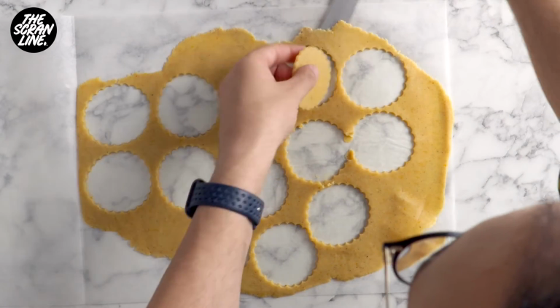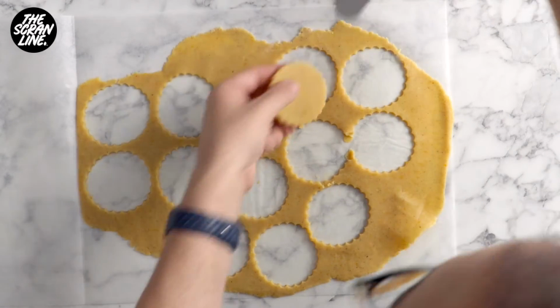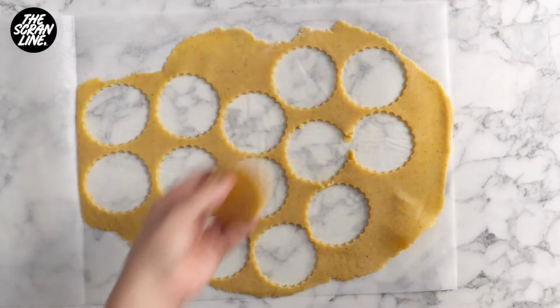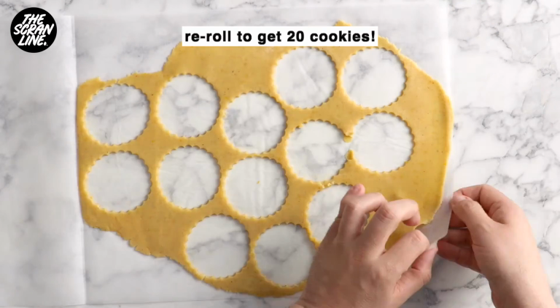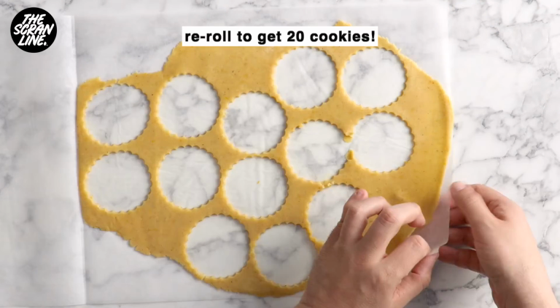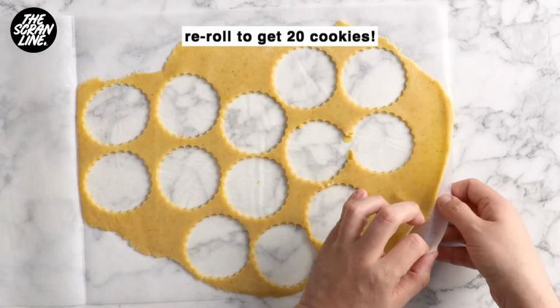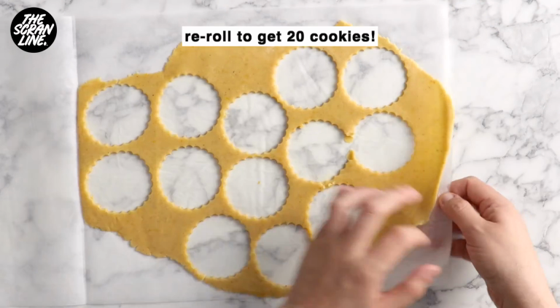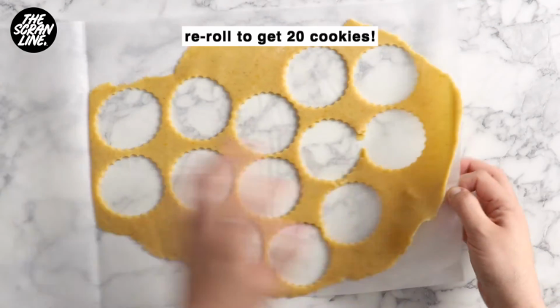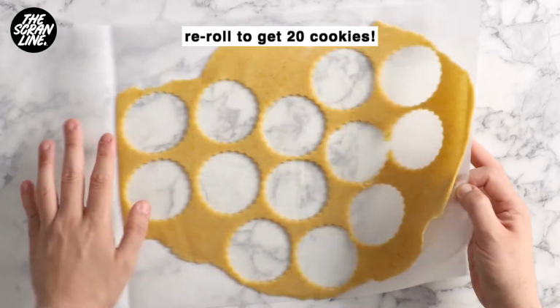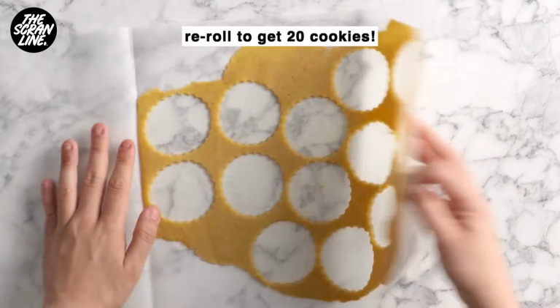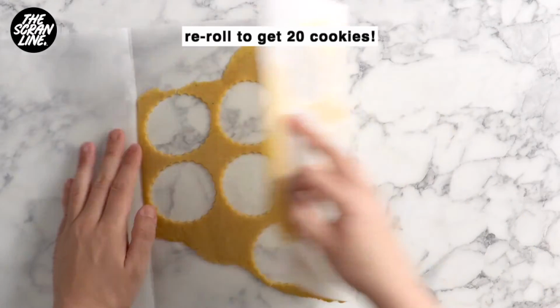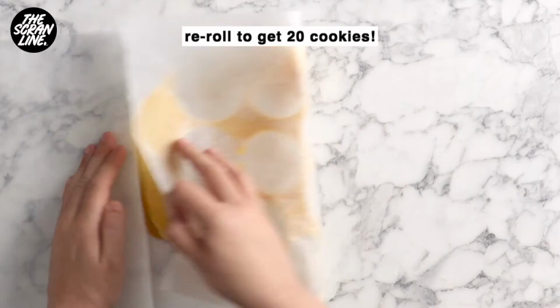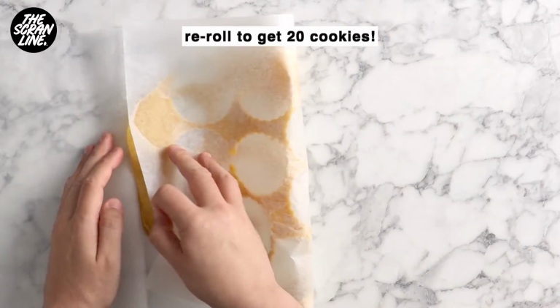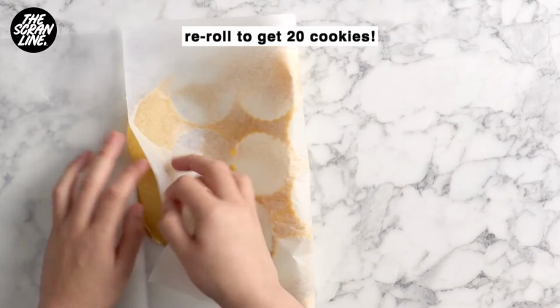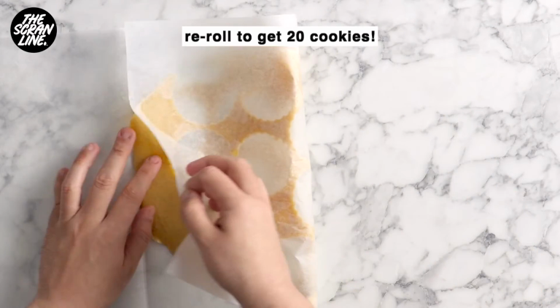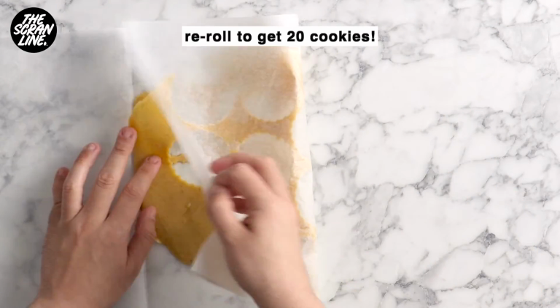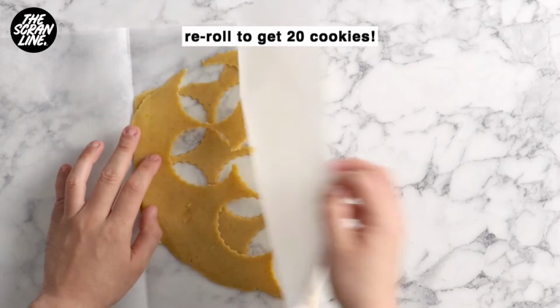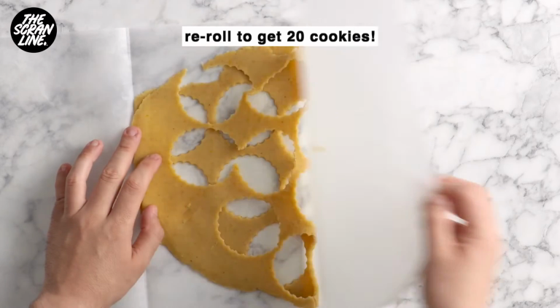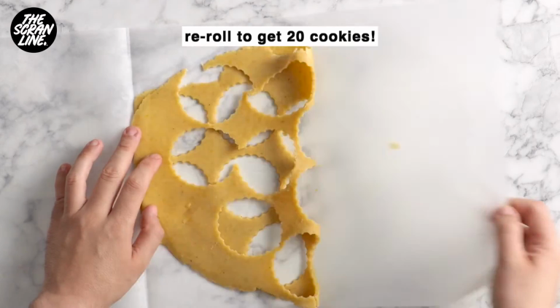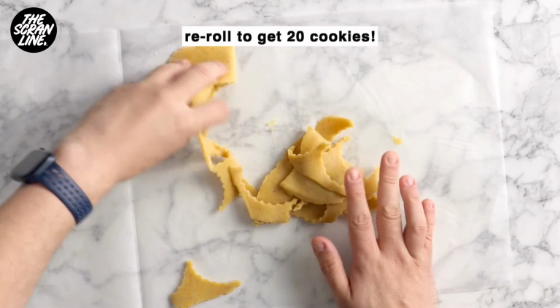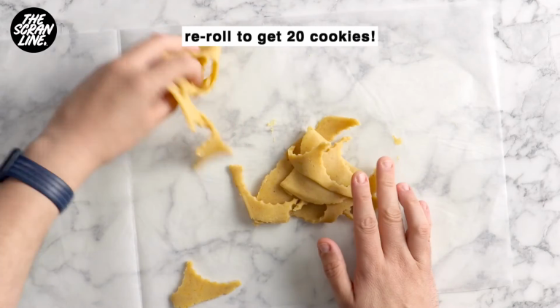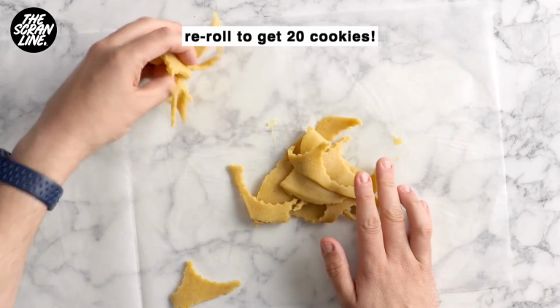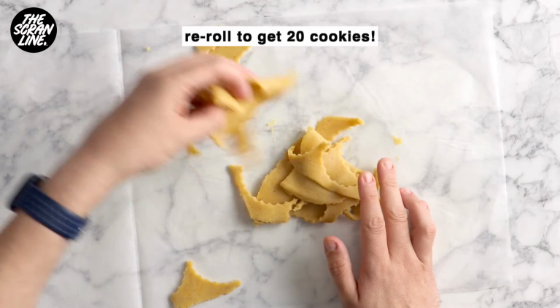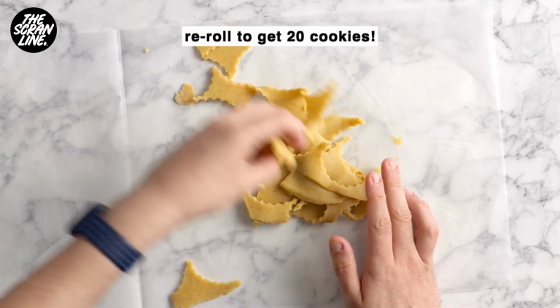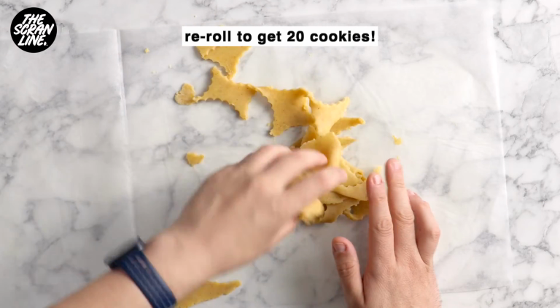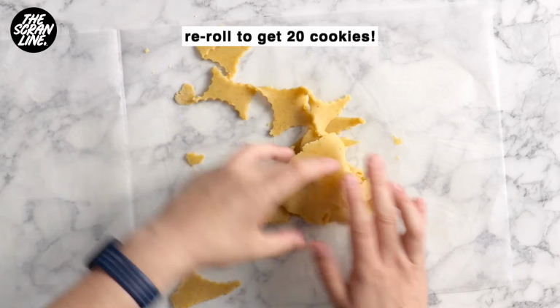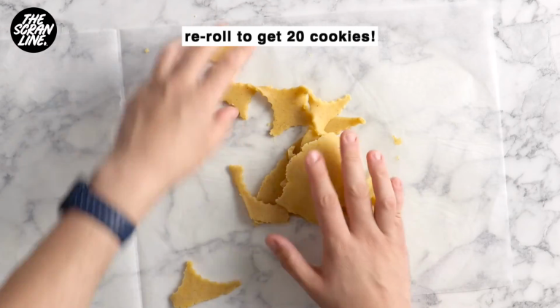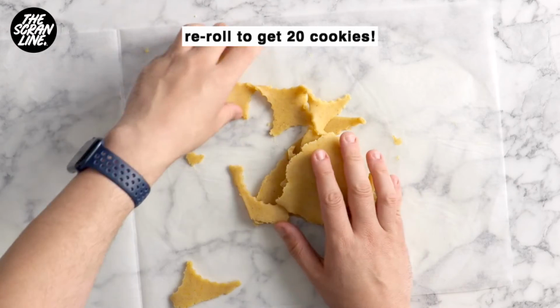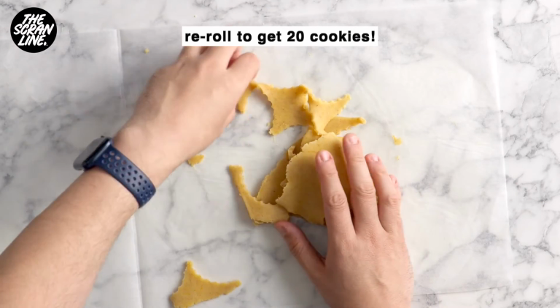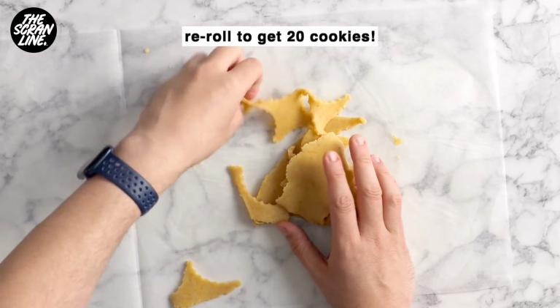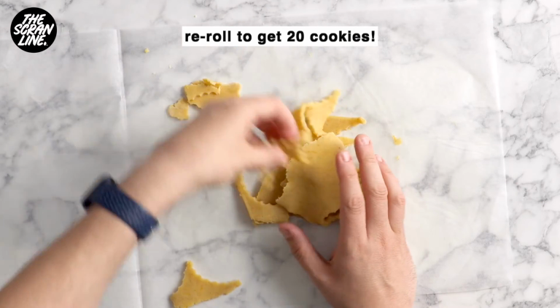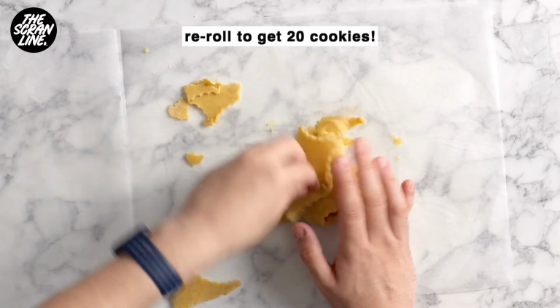Can you double the recipe? Absolutely! I did that this year because I love giving these out as gifts.